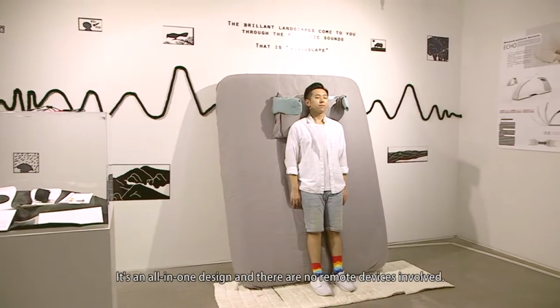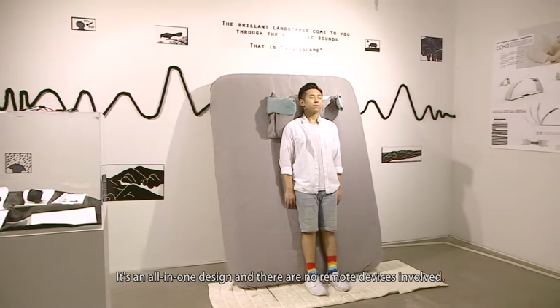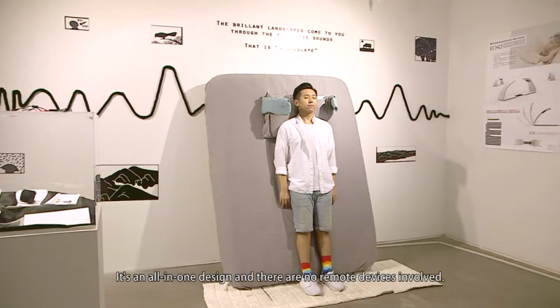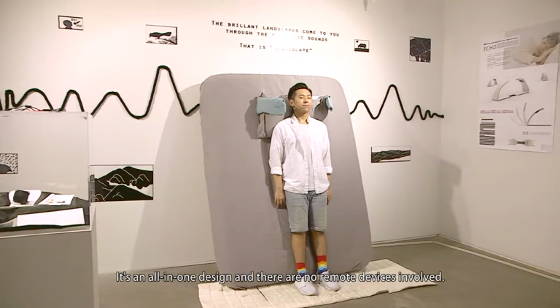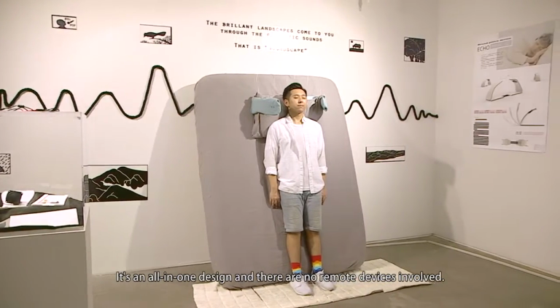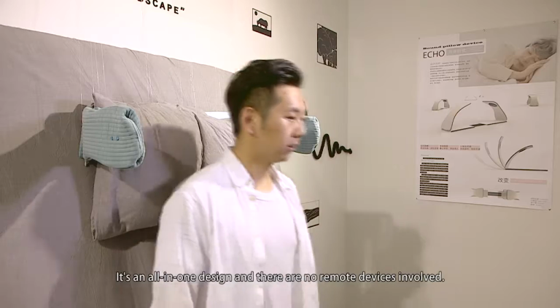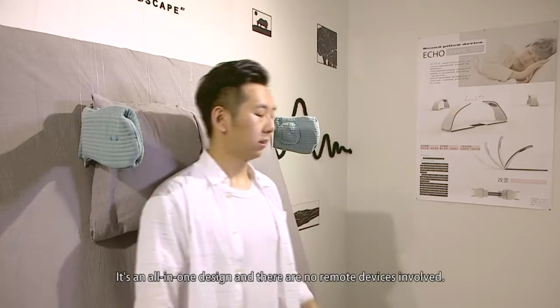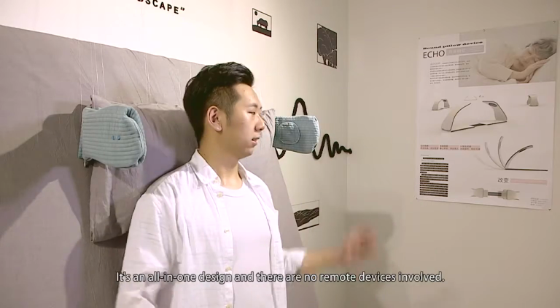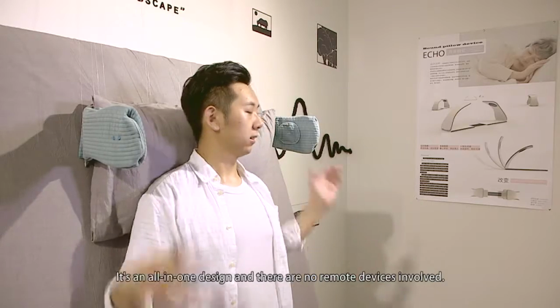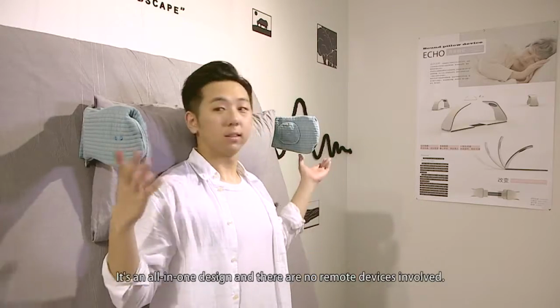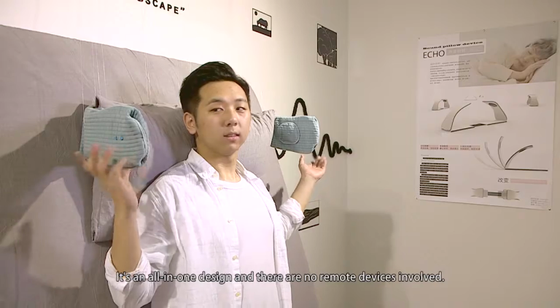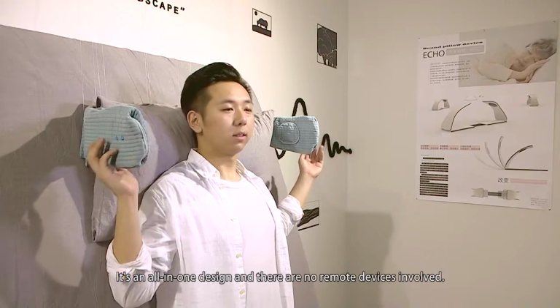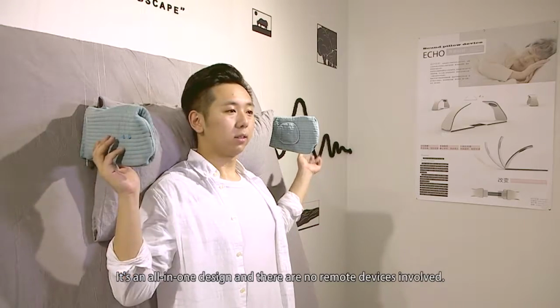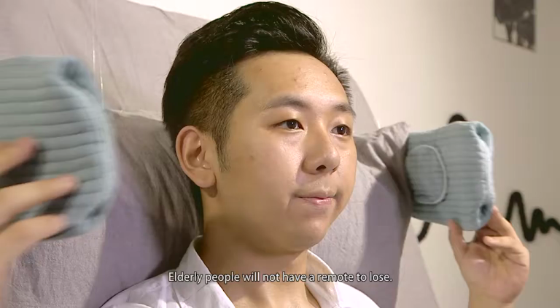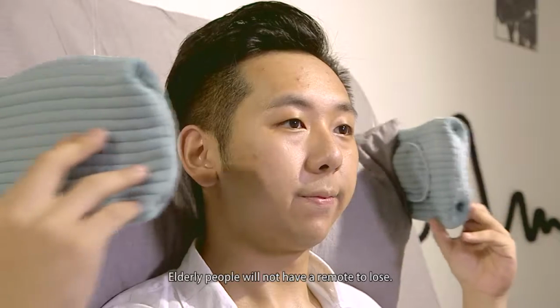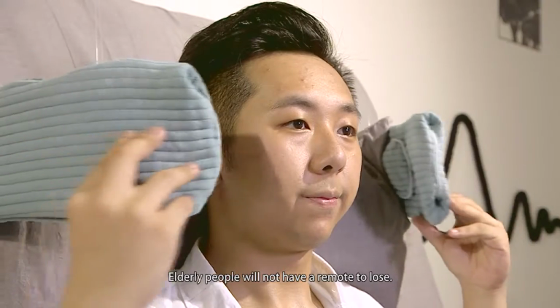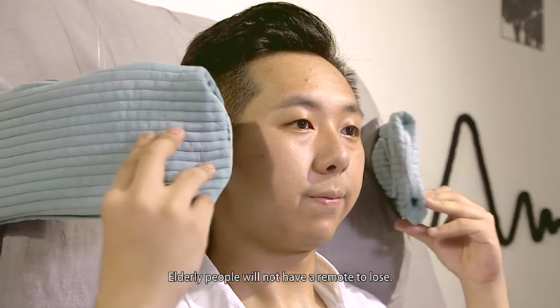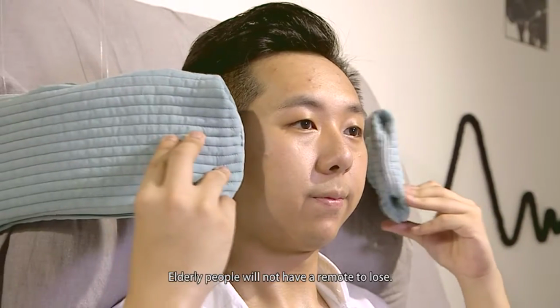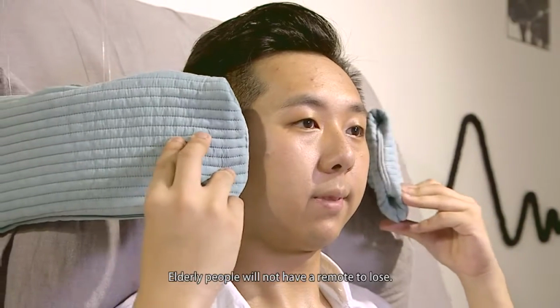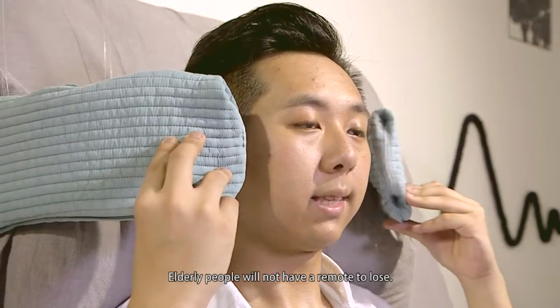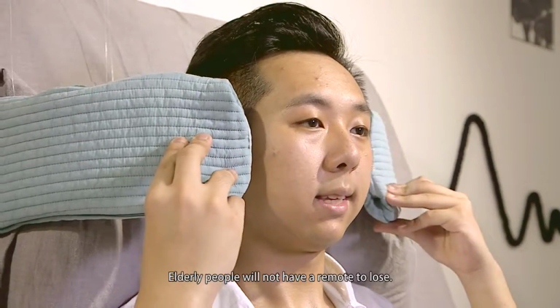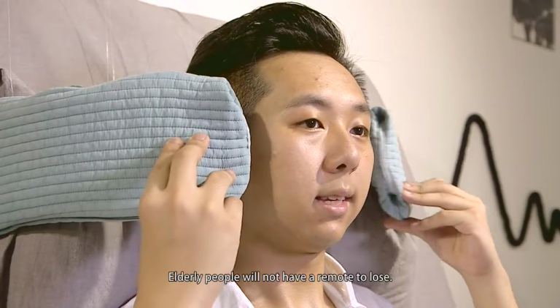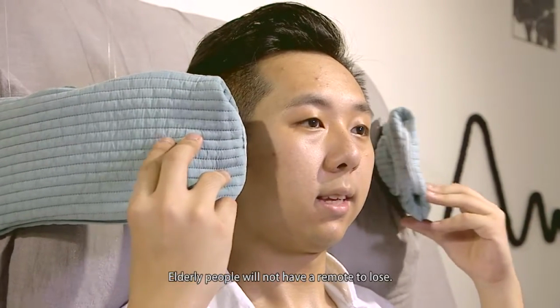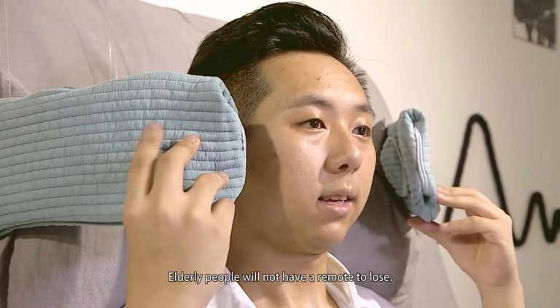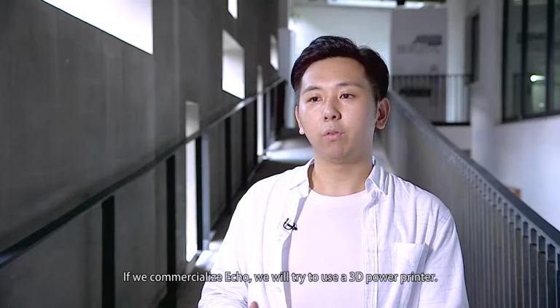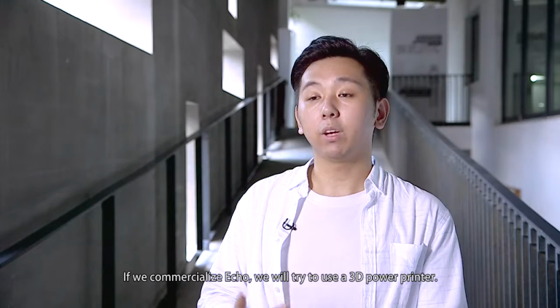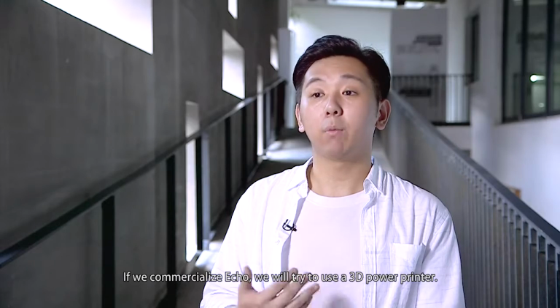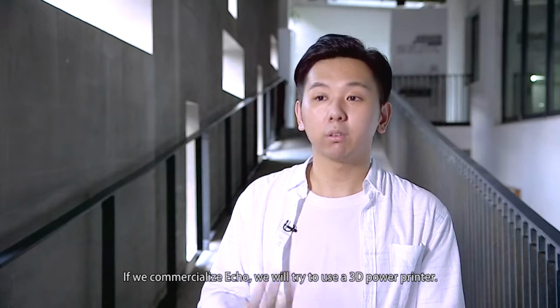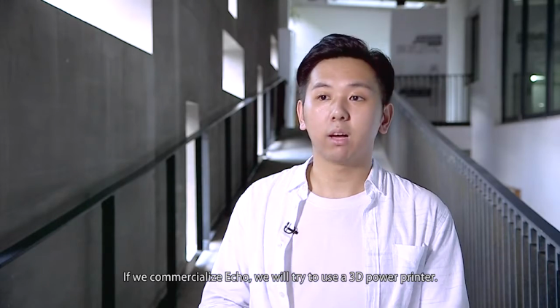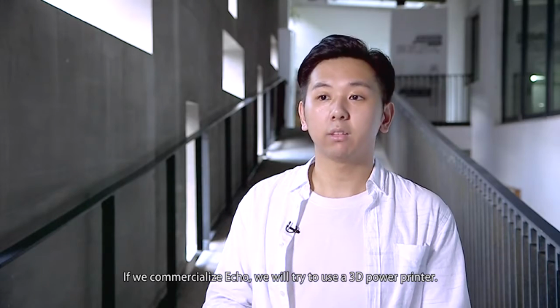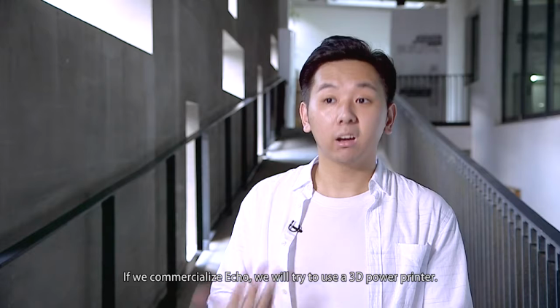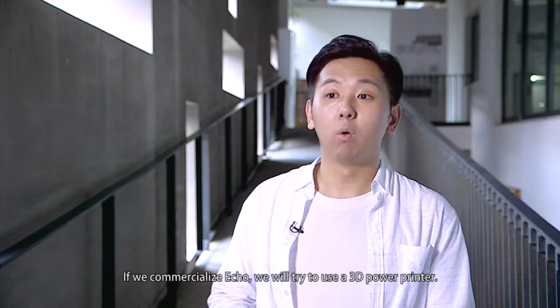So elderly users will not have a separate remote, unlike when watching TV, and they will not lose their remote. When we commercialize Echo, we will try to use a 3D powder printer, which will allow a larger and more refined case.